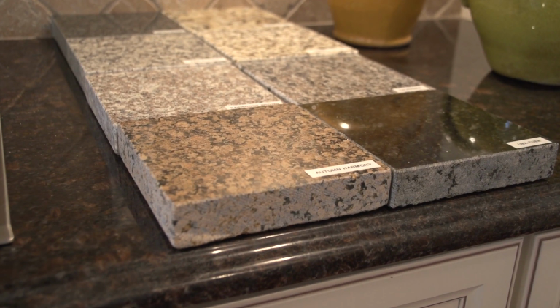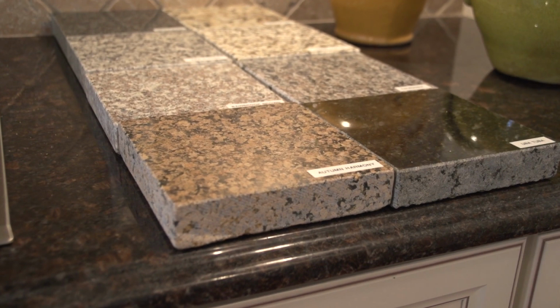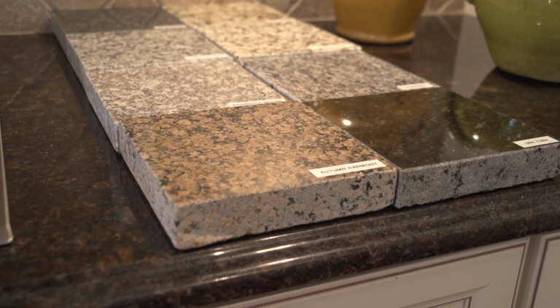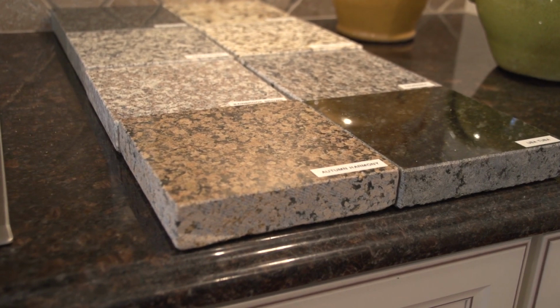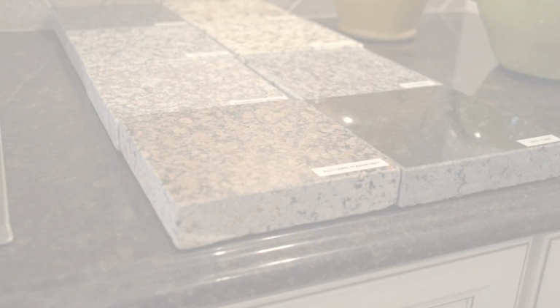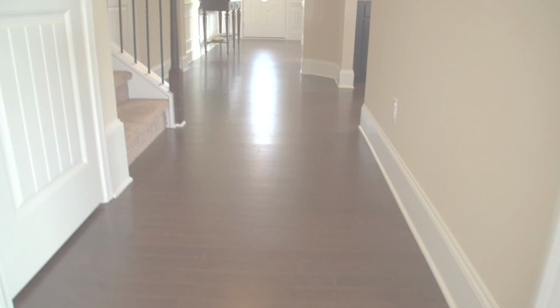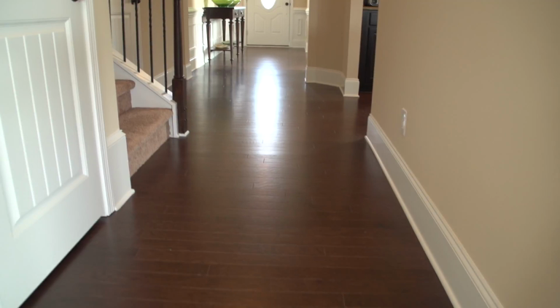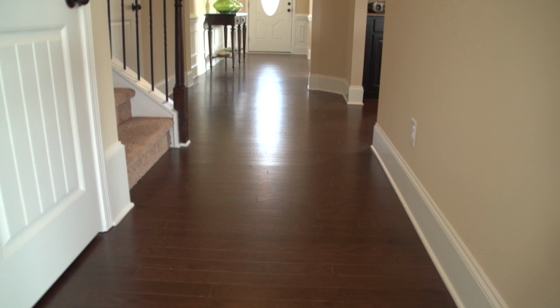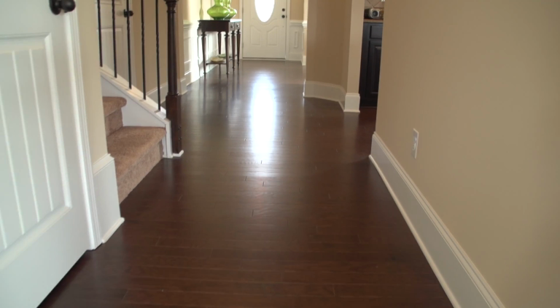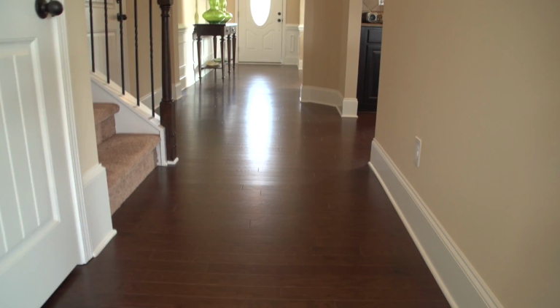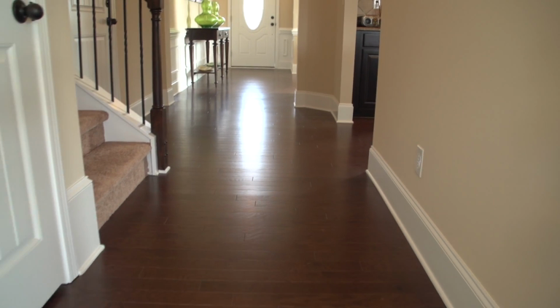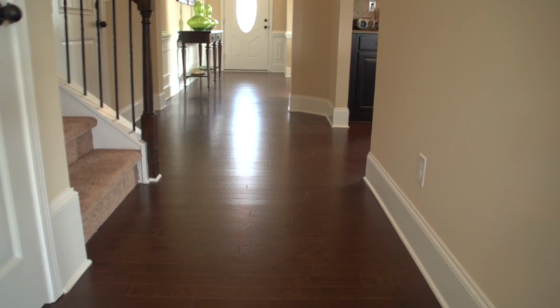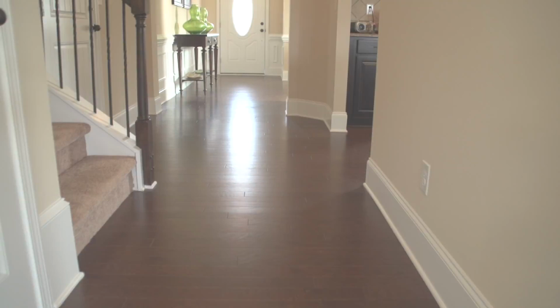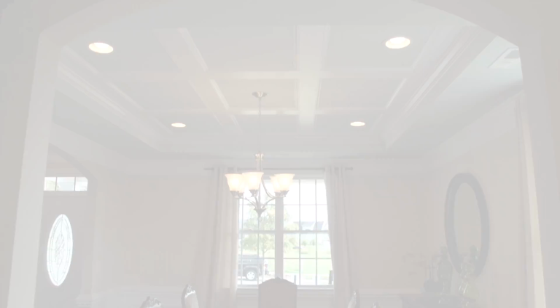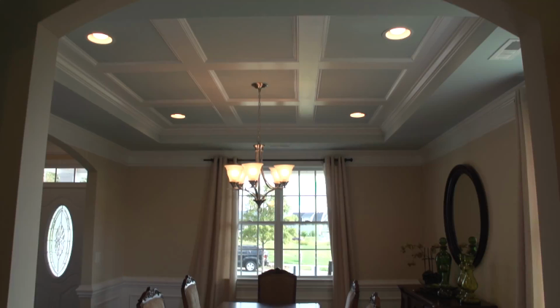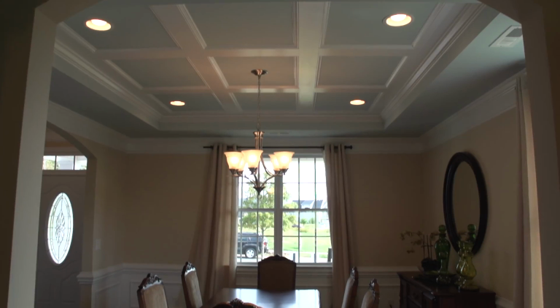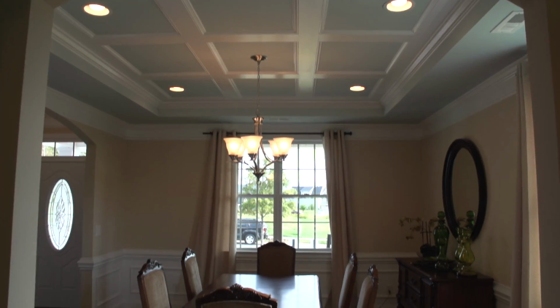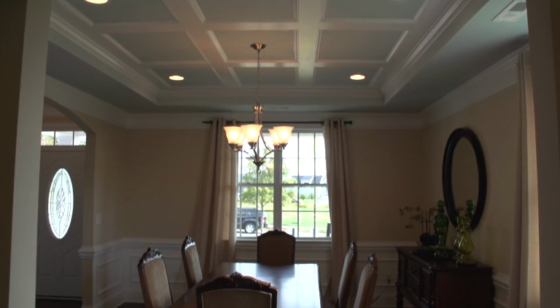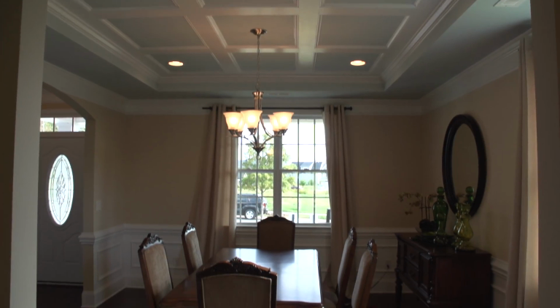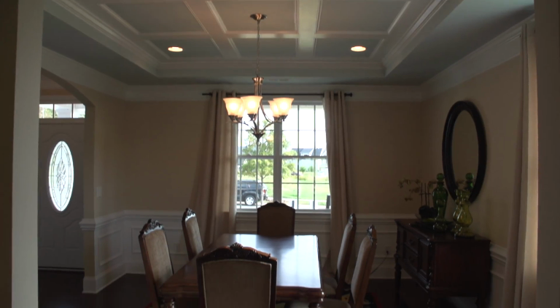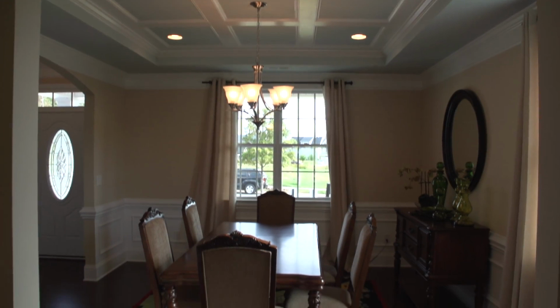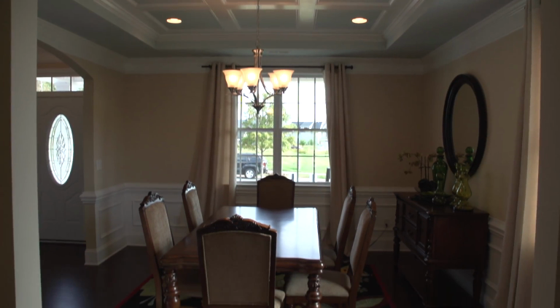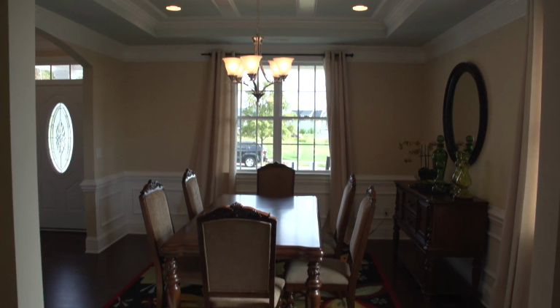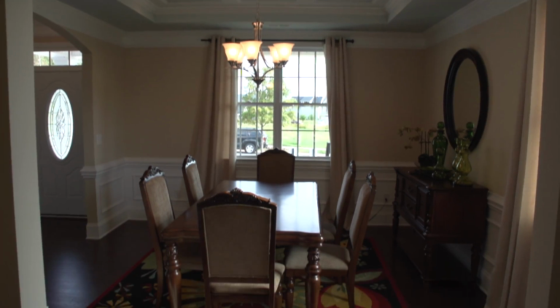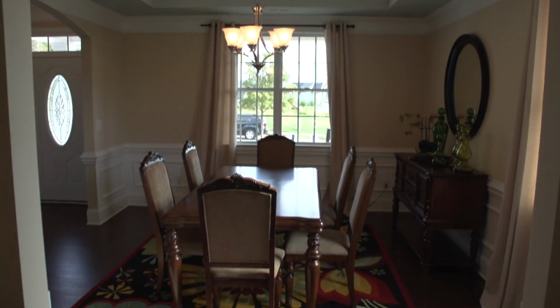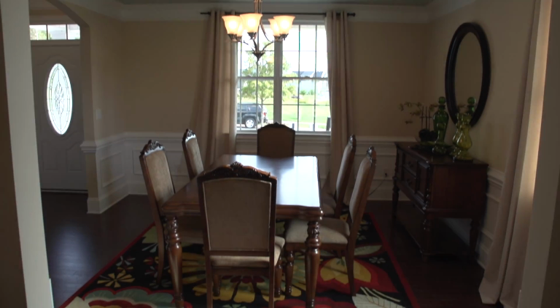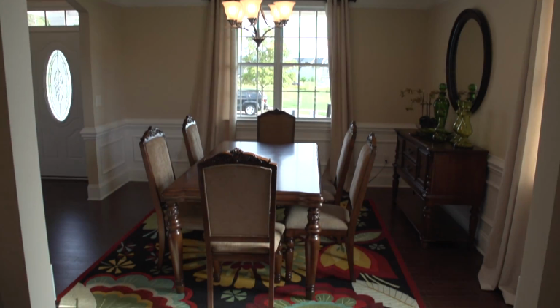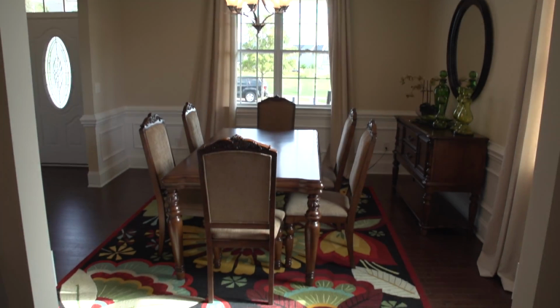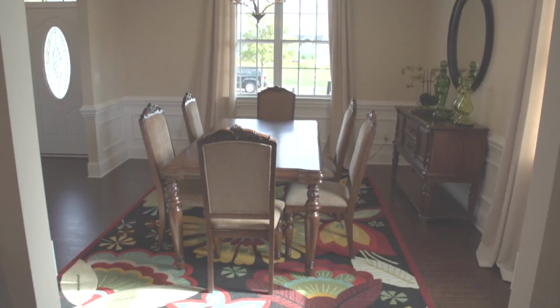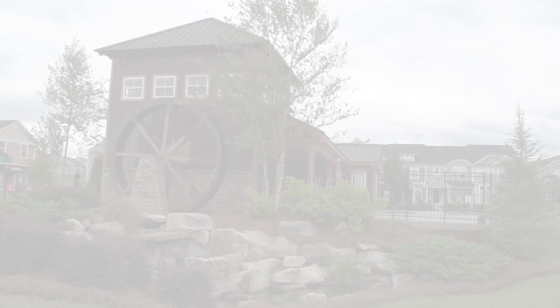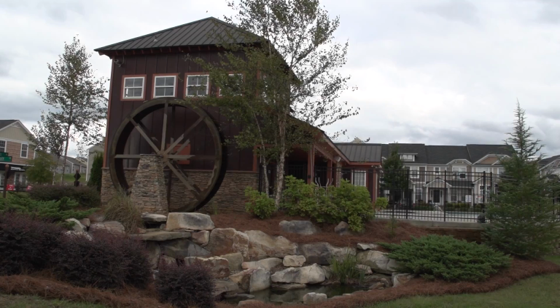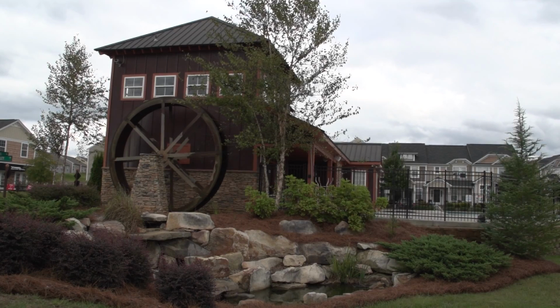Granite countertops, hardwood floors in the foyer, and nine-foot ceilings all come standard in your D.R. Horton home.